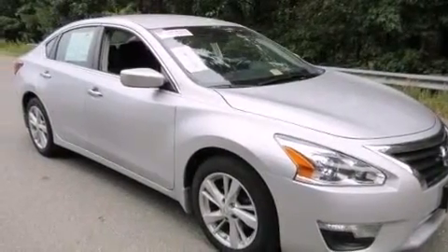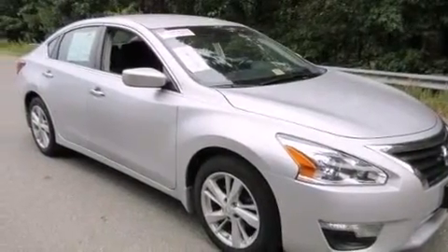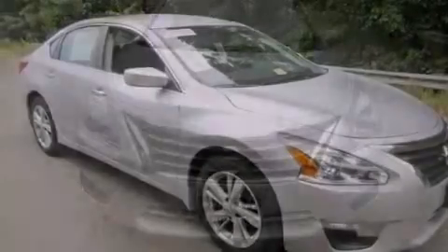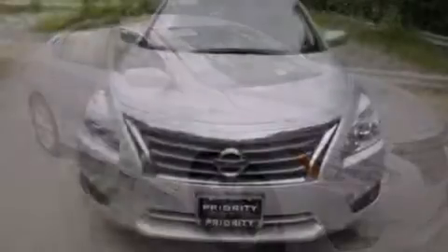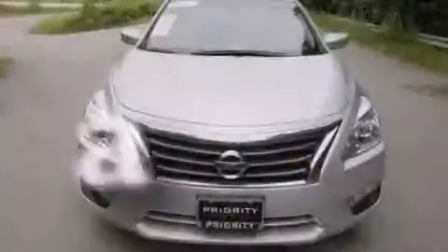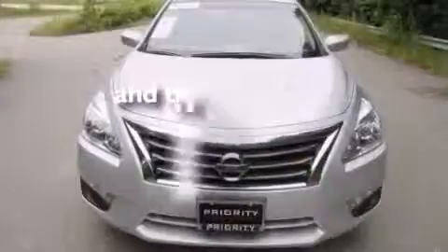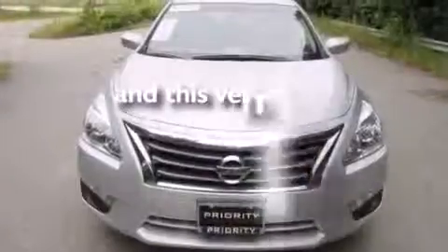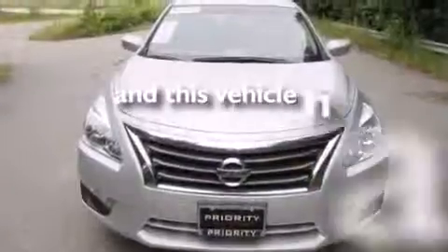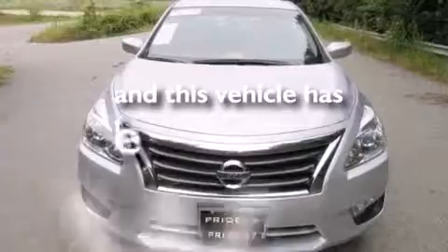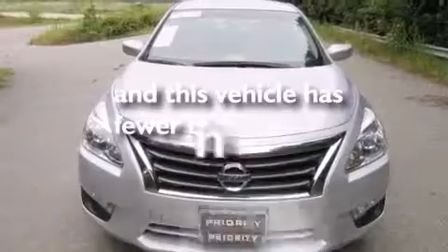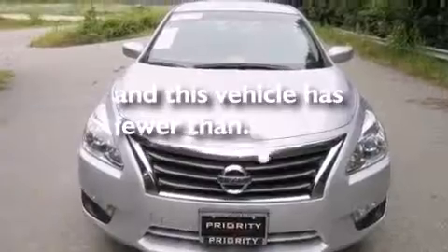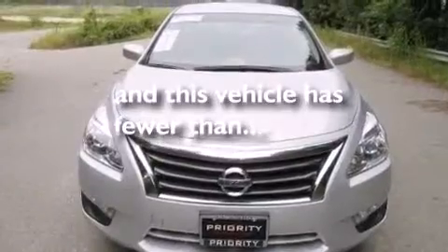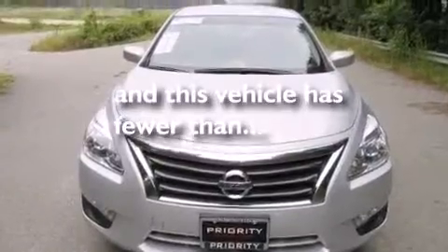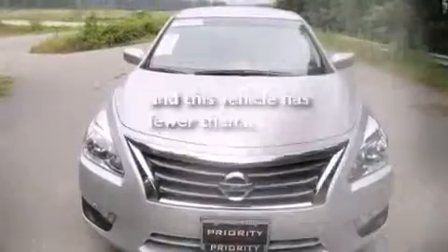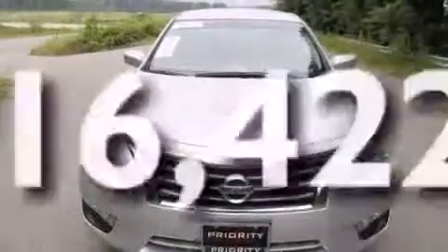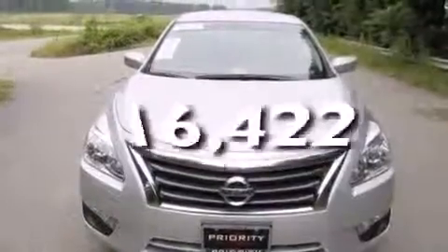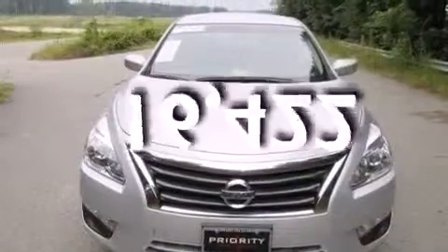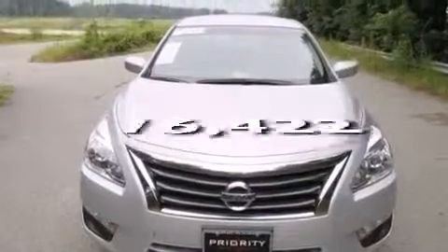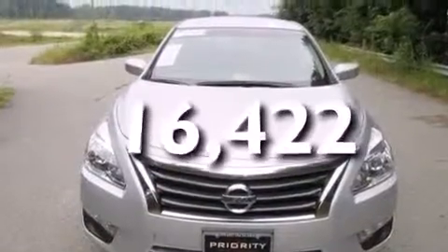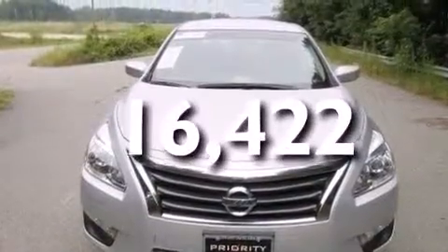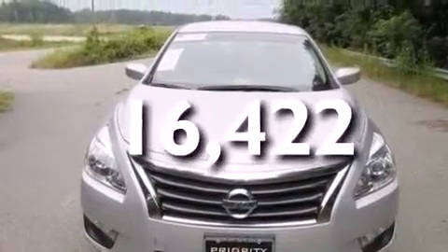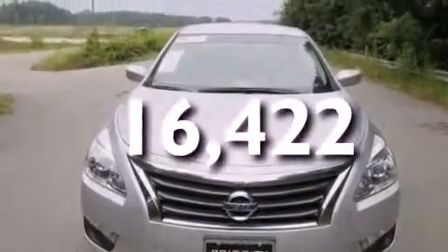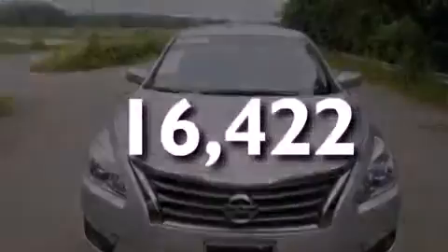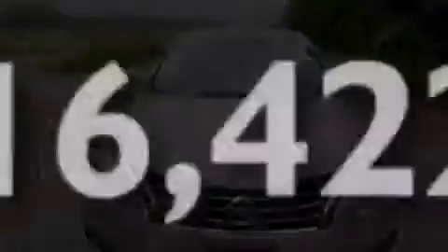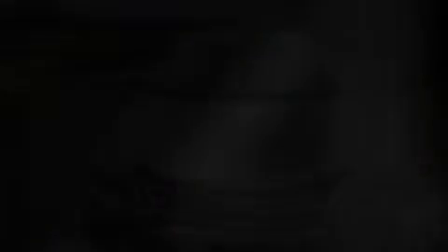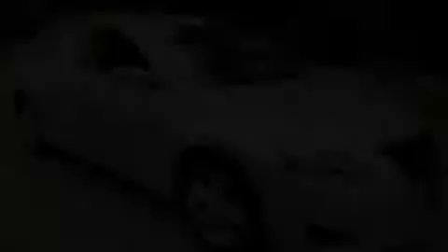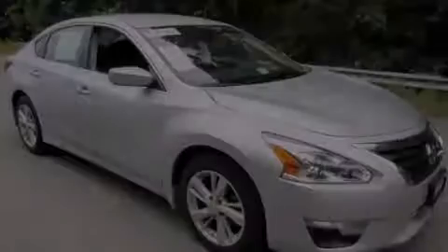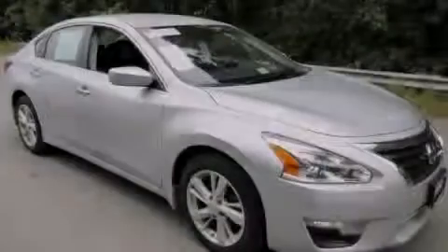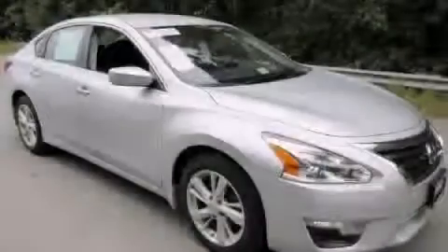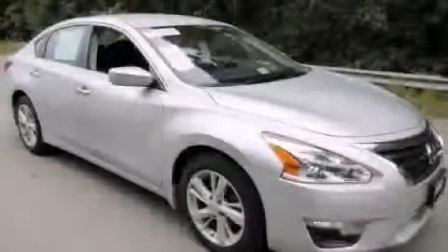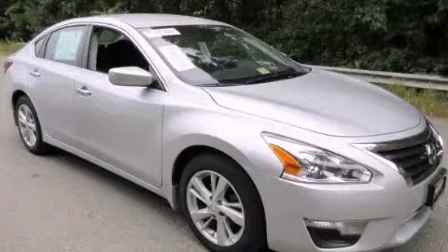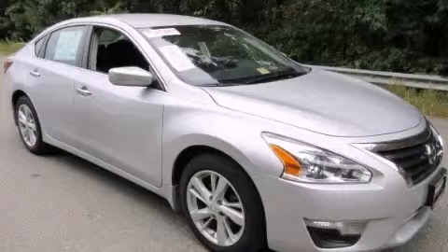This vehicle has fewer than 17,000 miles on the odometer. Please call us today for more information on this great vehicle.